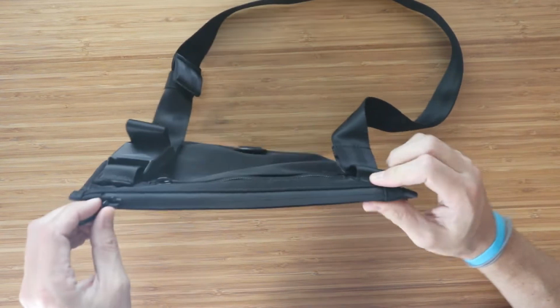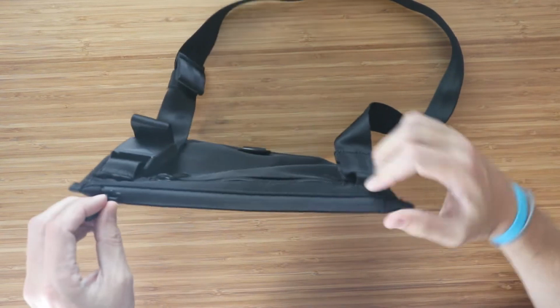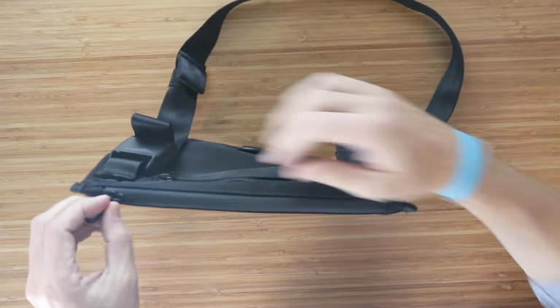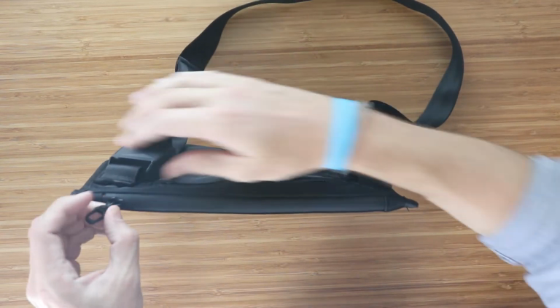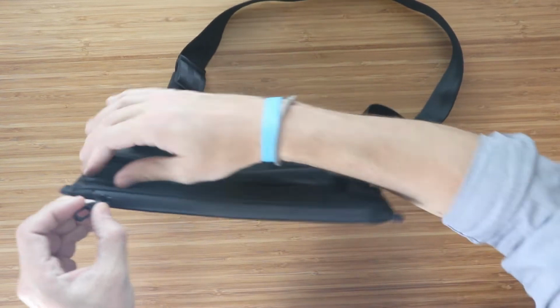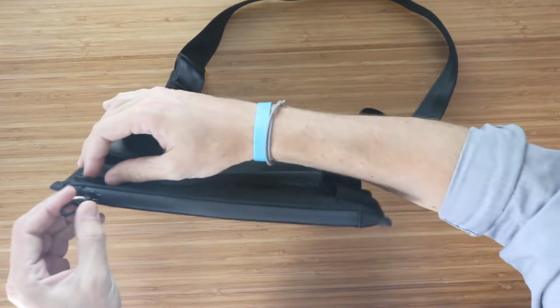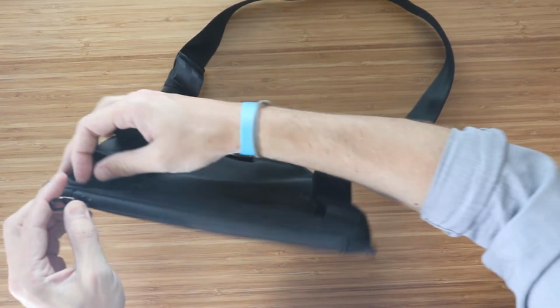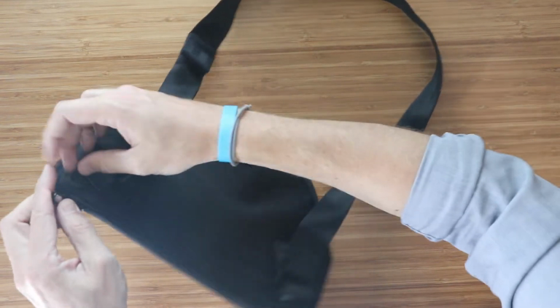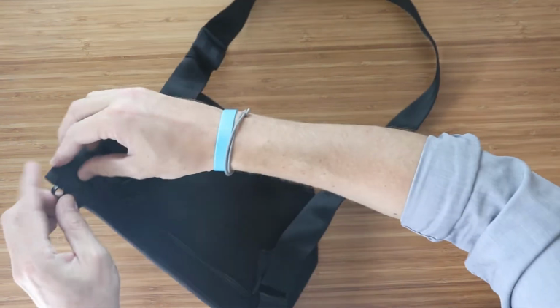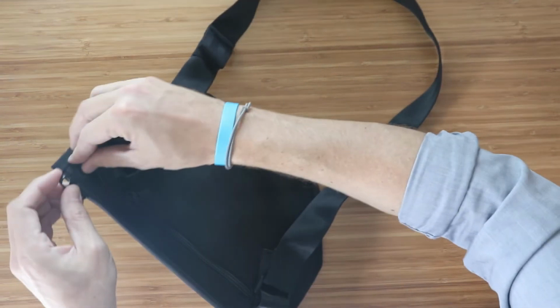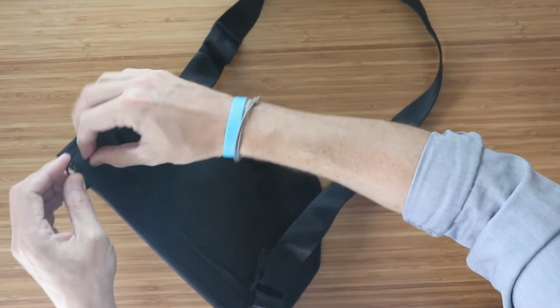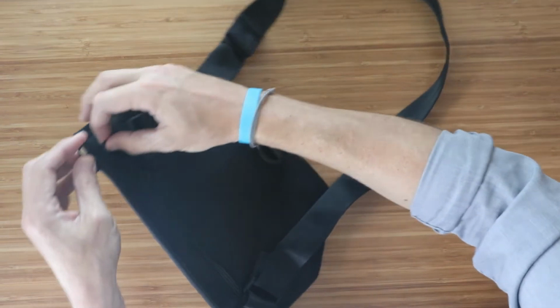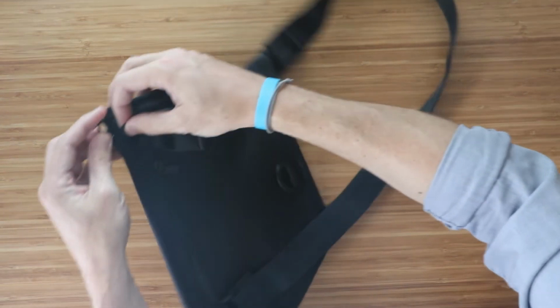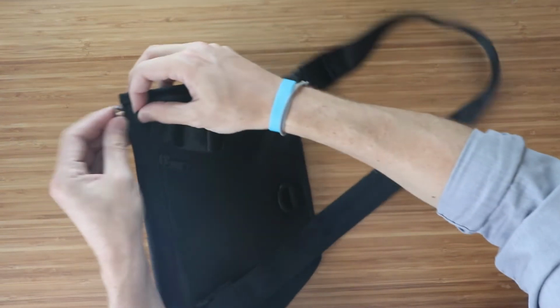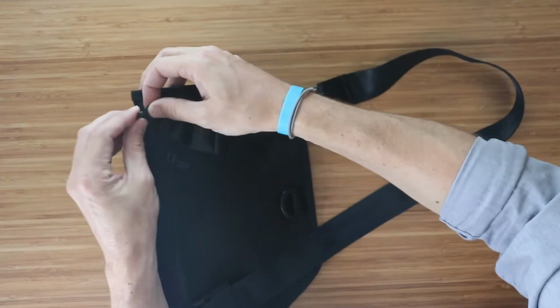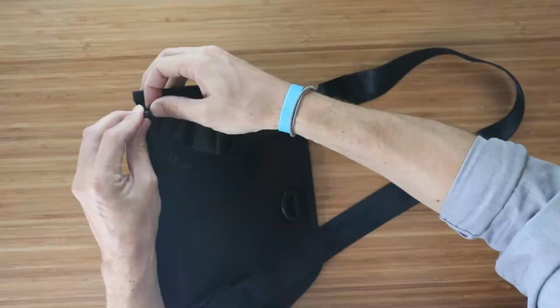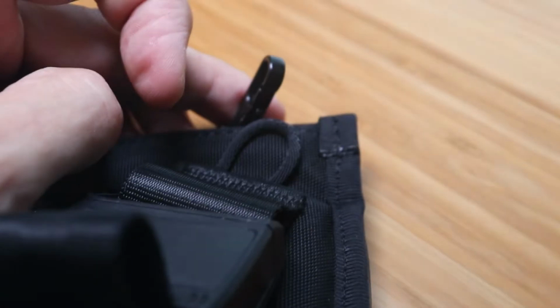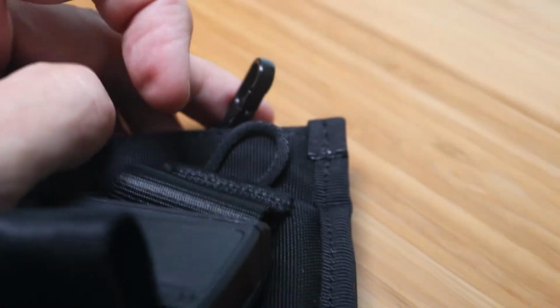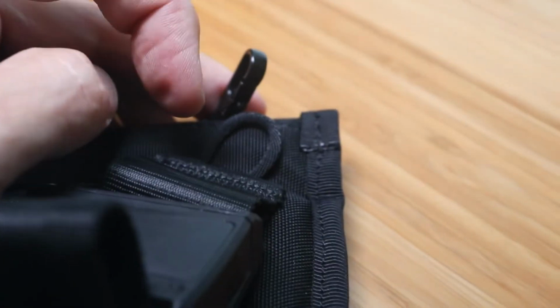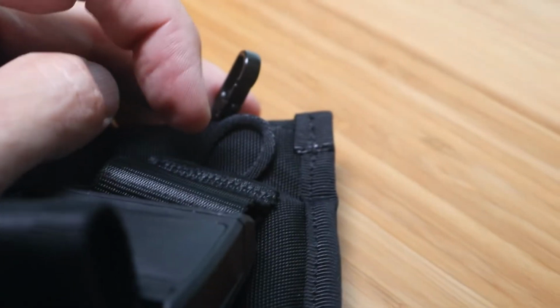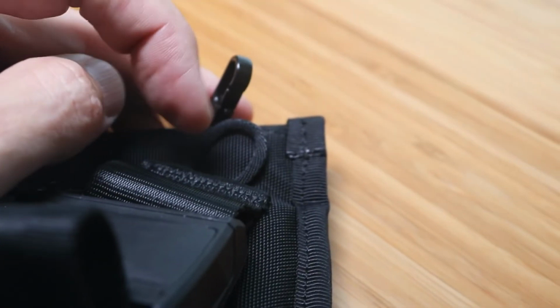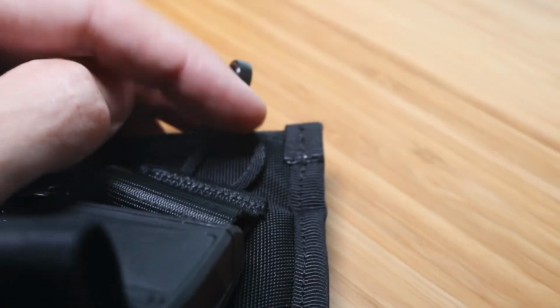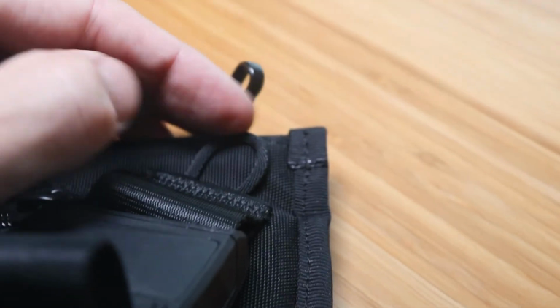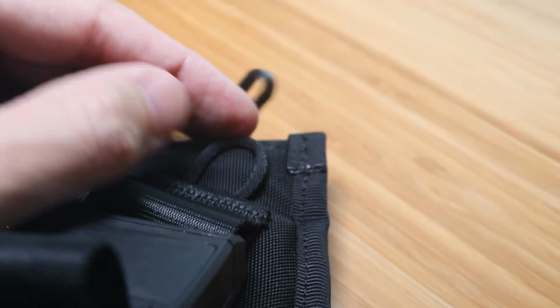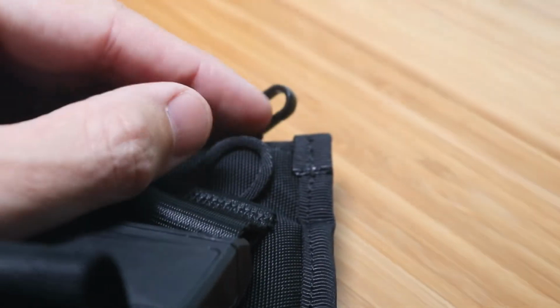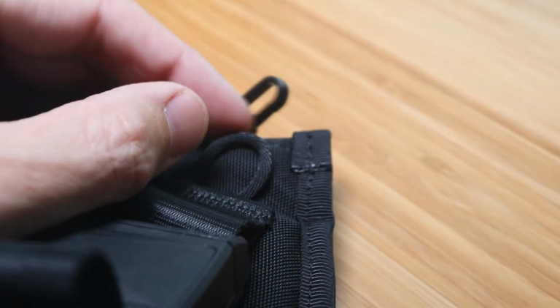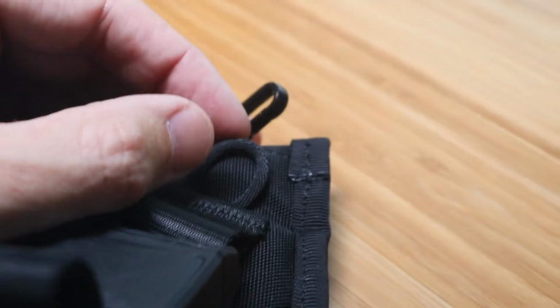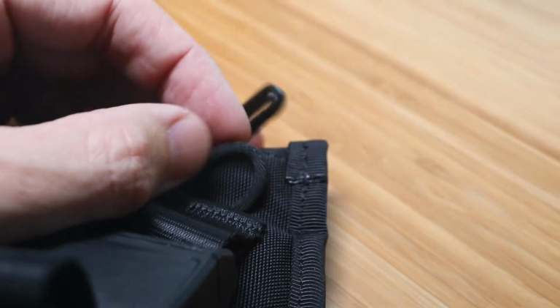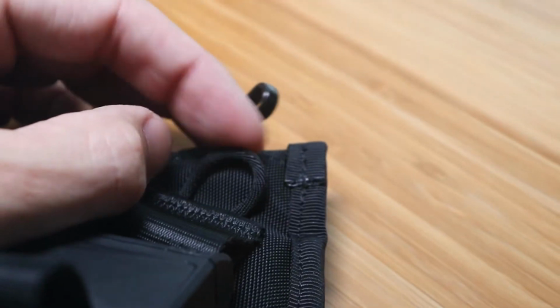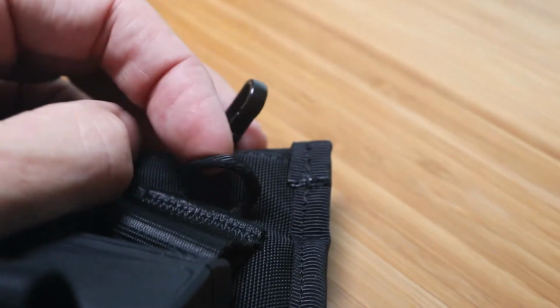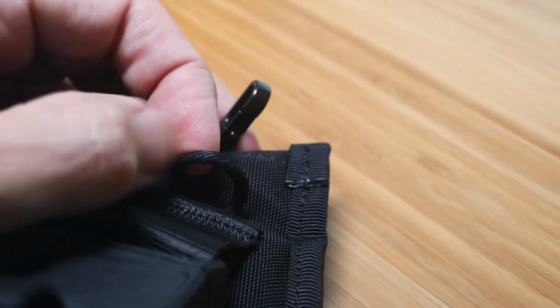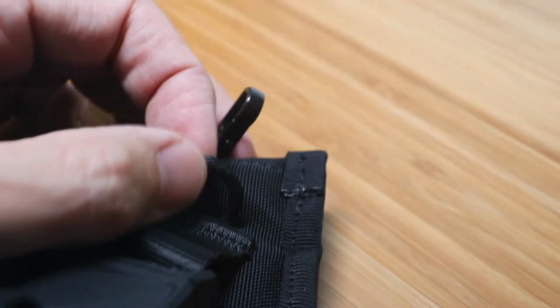On the top zipper, there's also a loop in the back where you can attach the zipper pull directly.